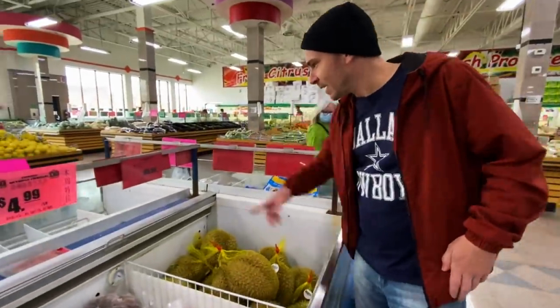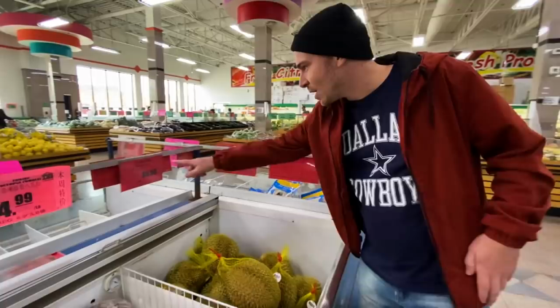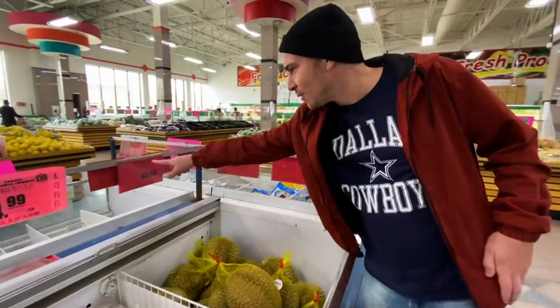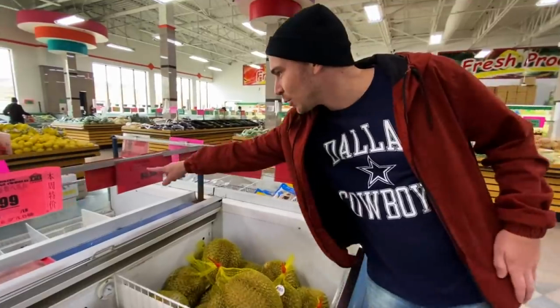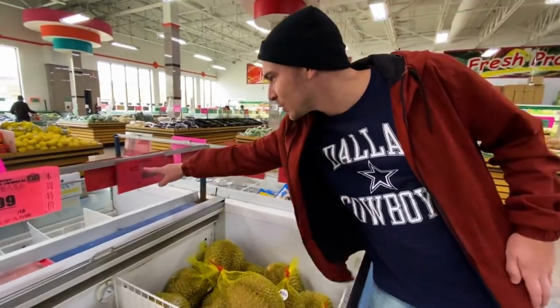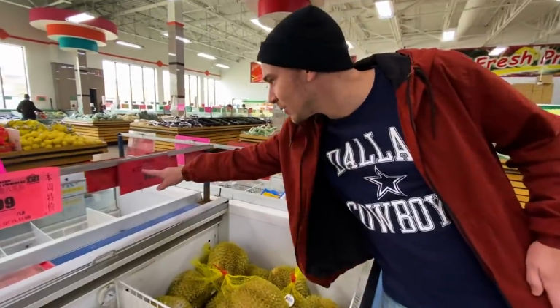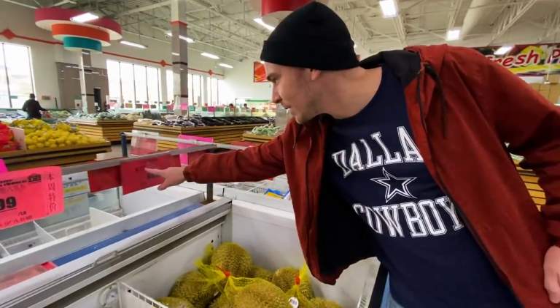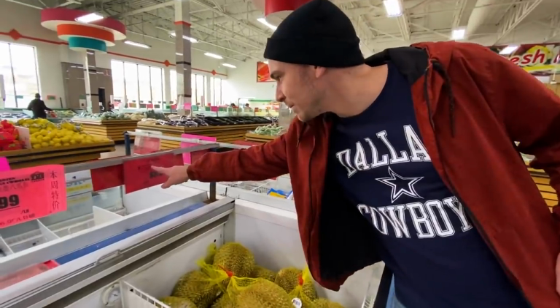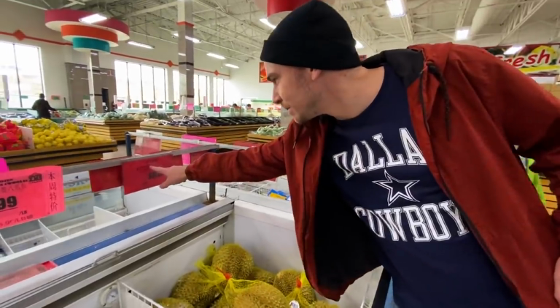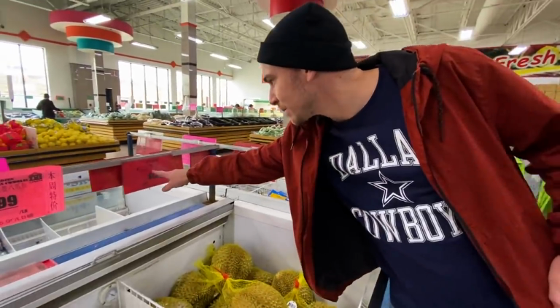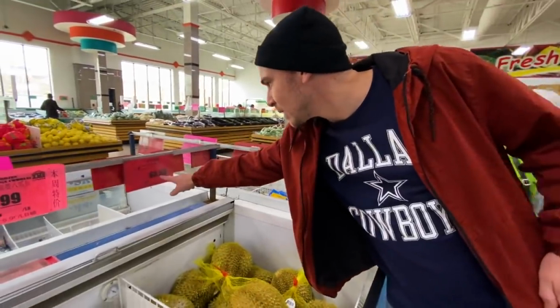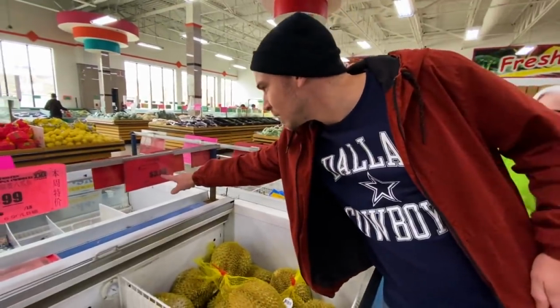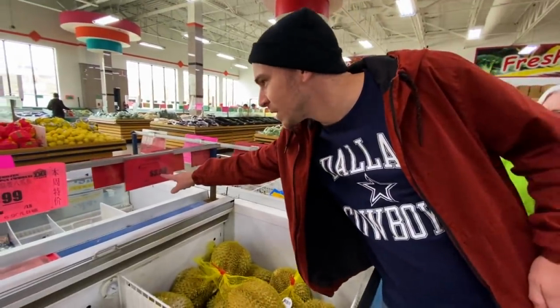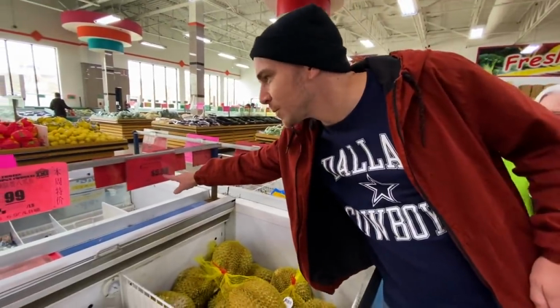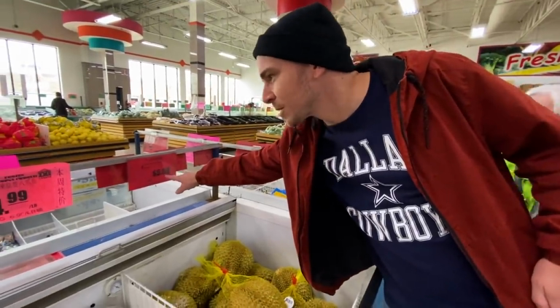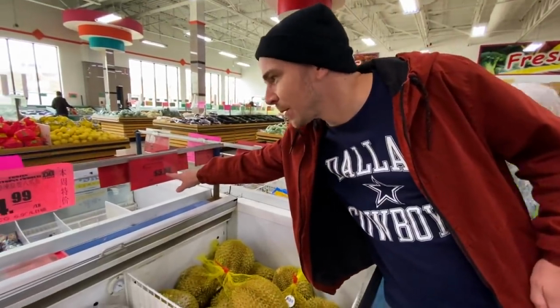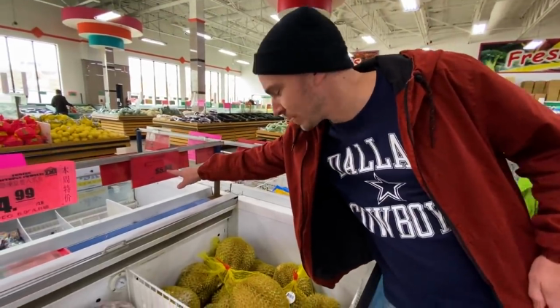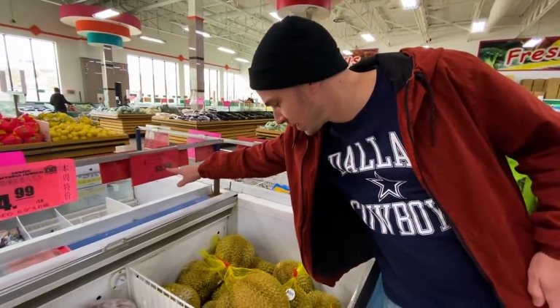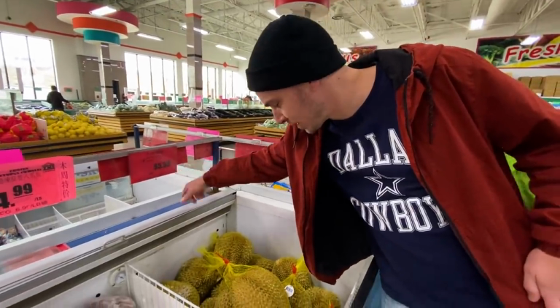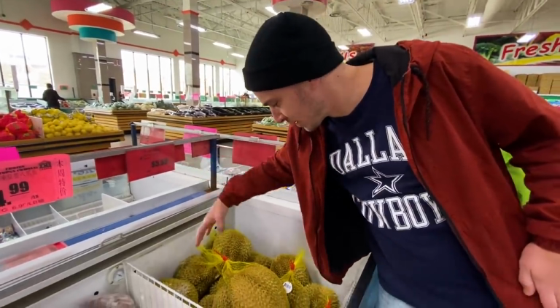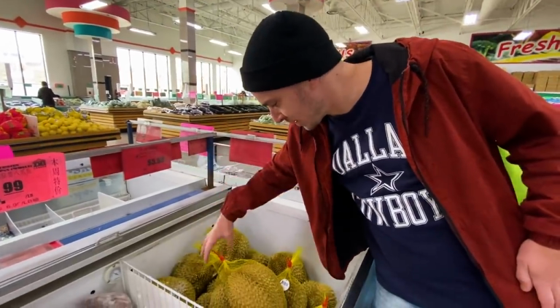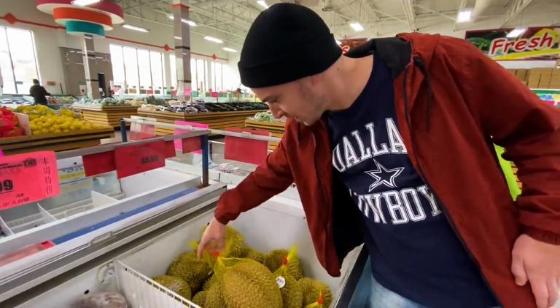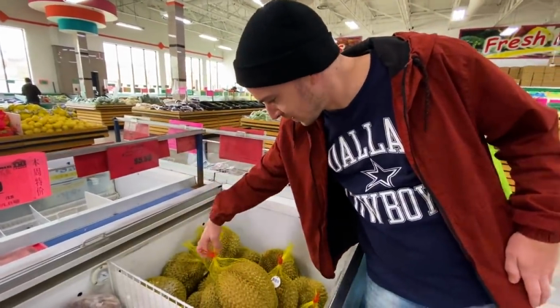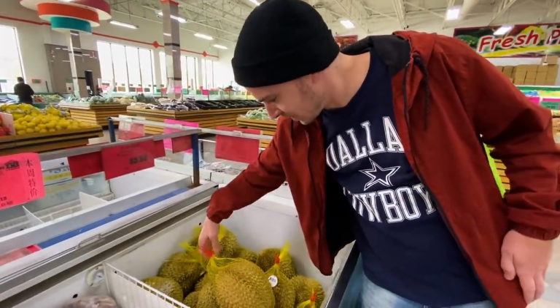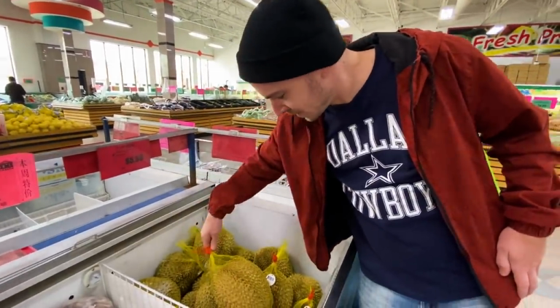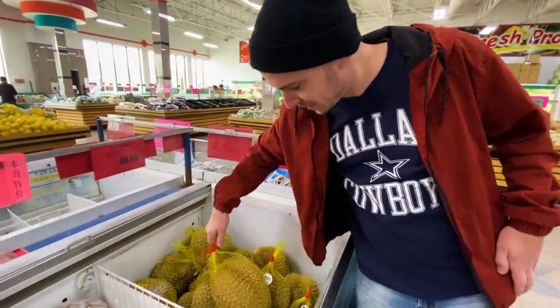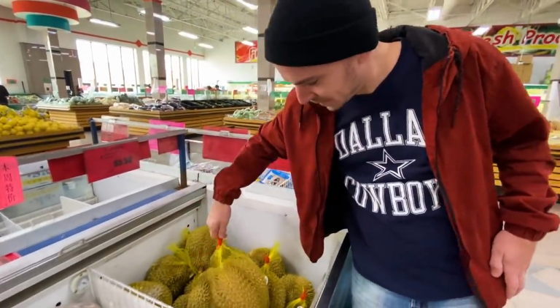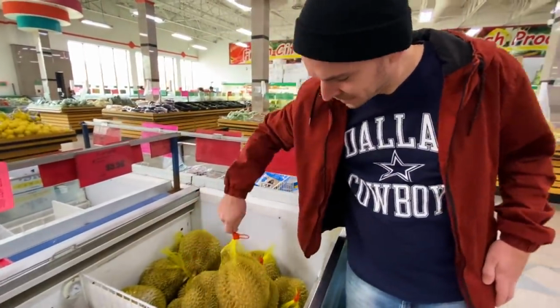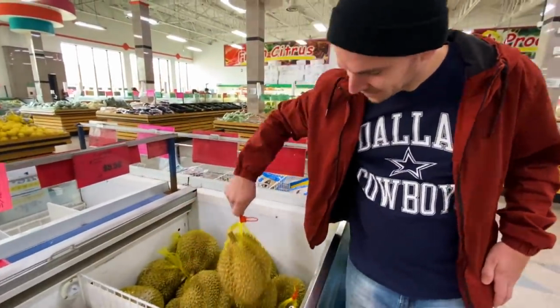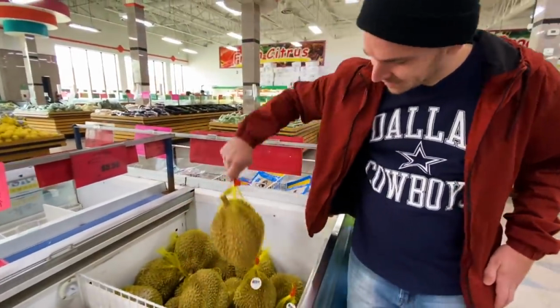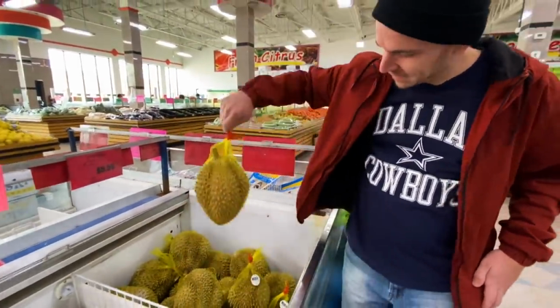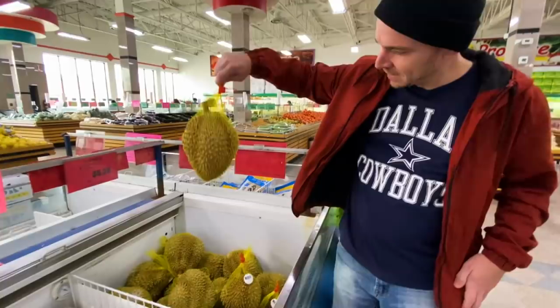We found it! Frozen durian - six dollars a pound. It's going to be expensive!